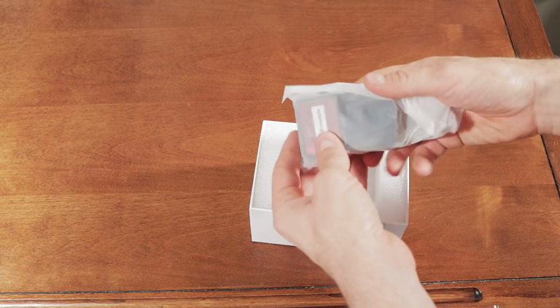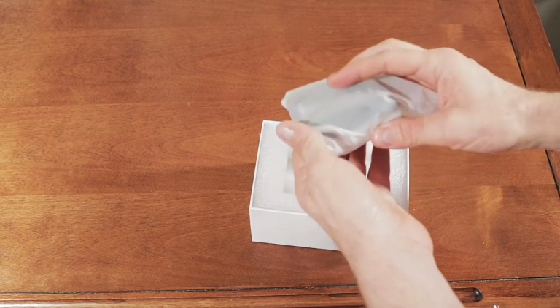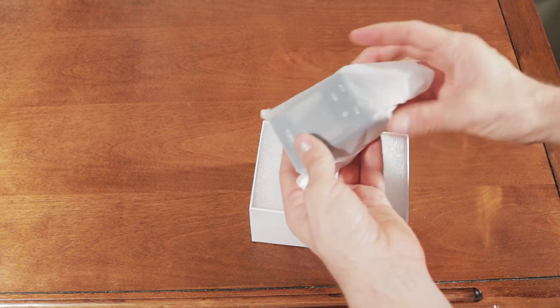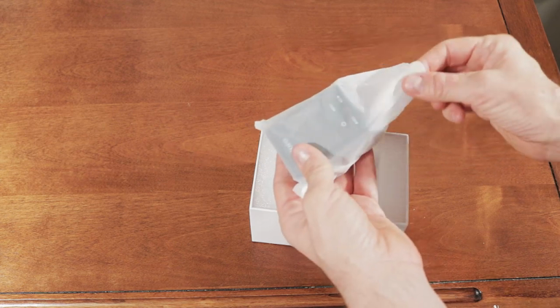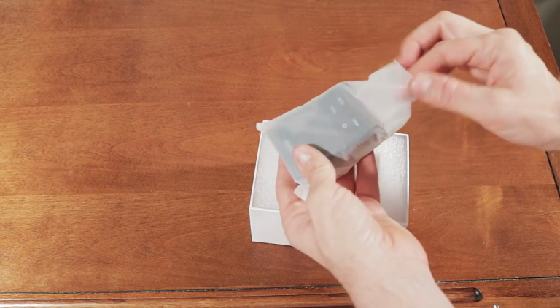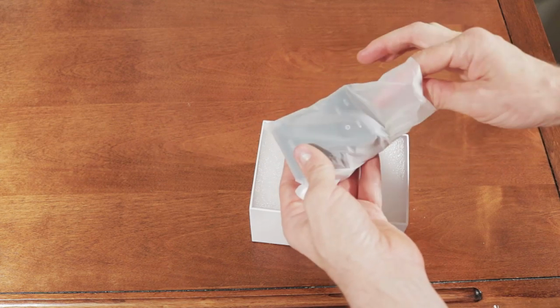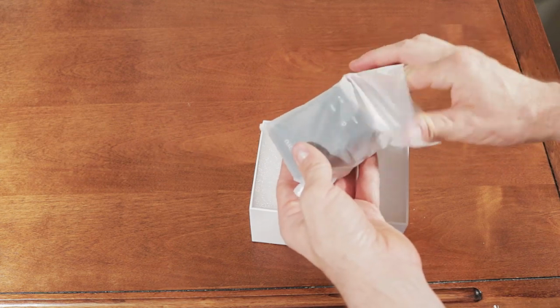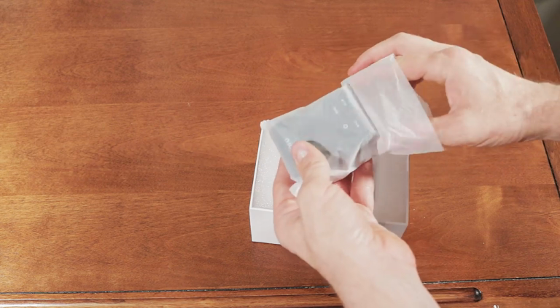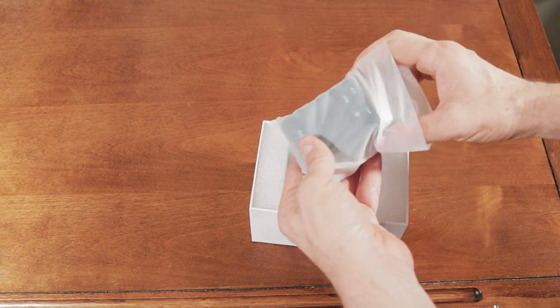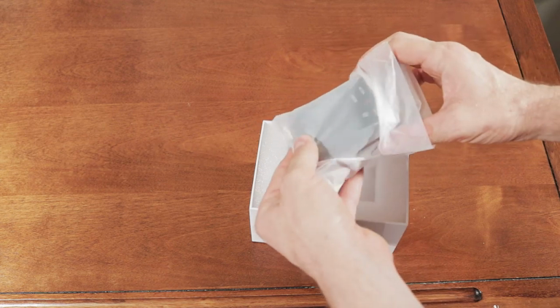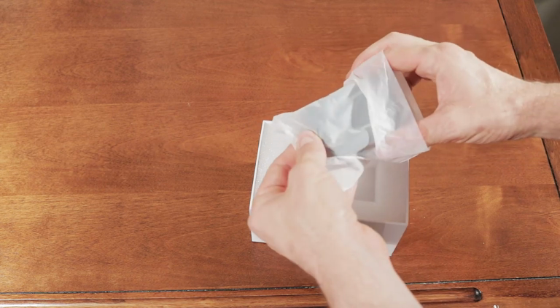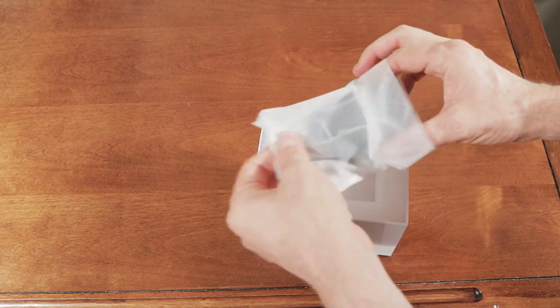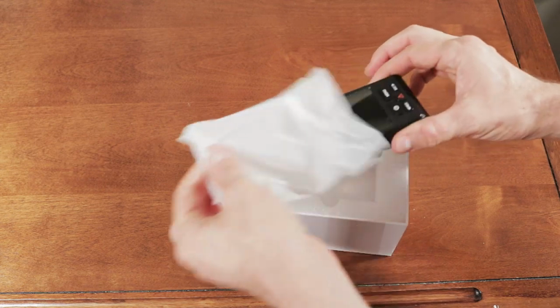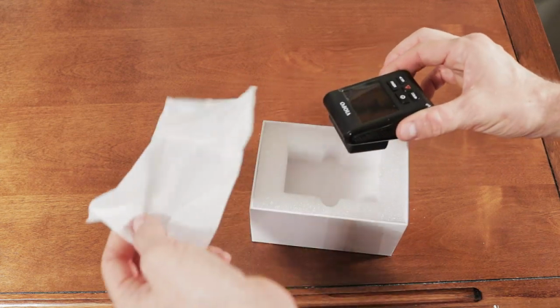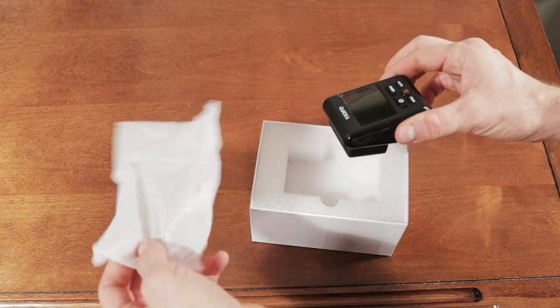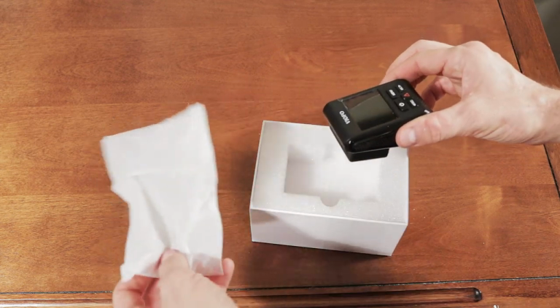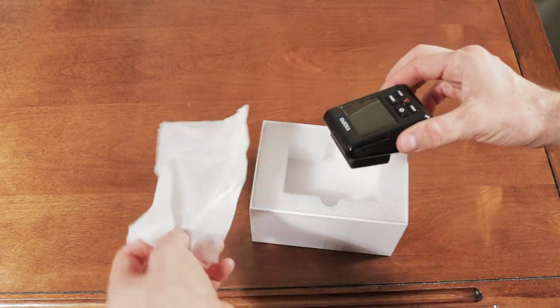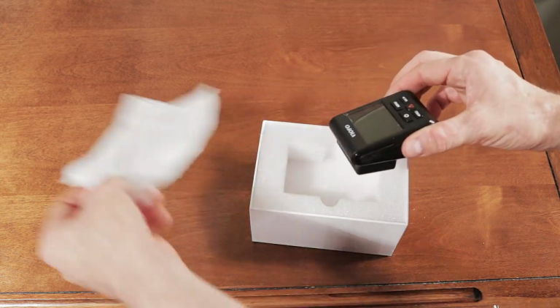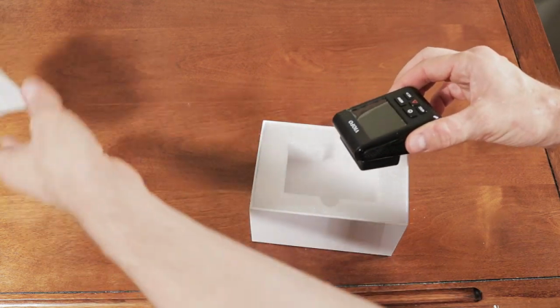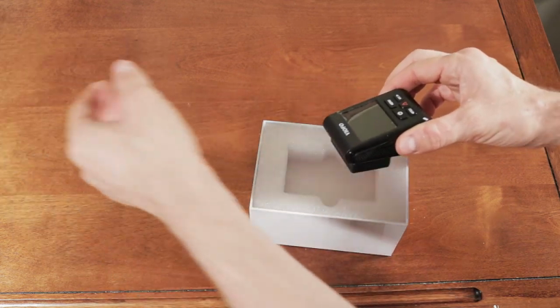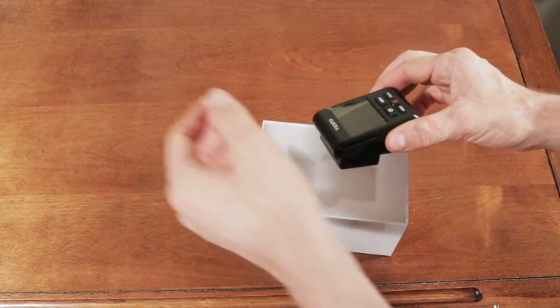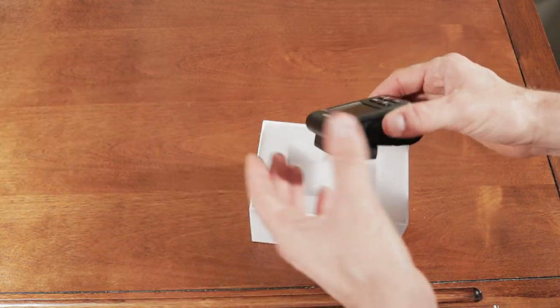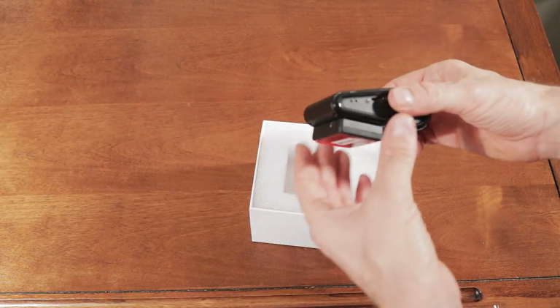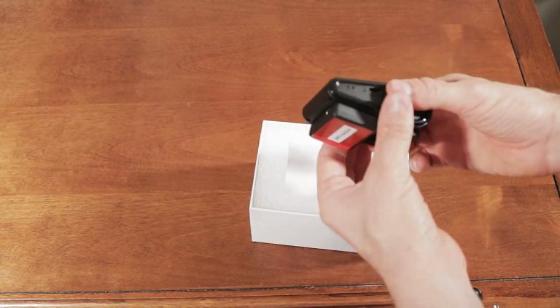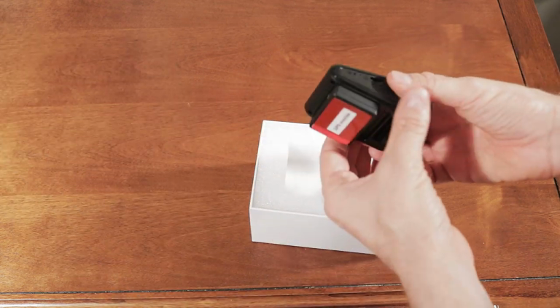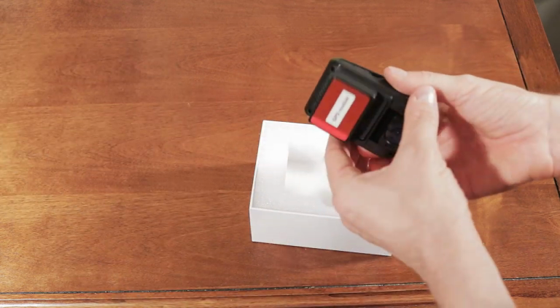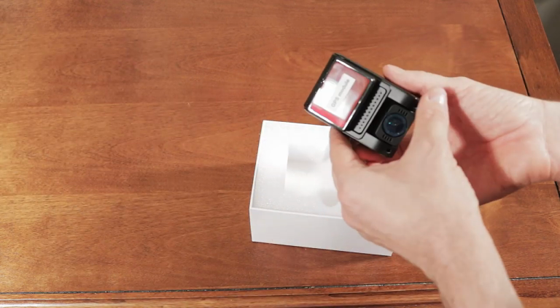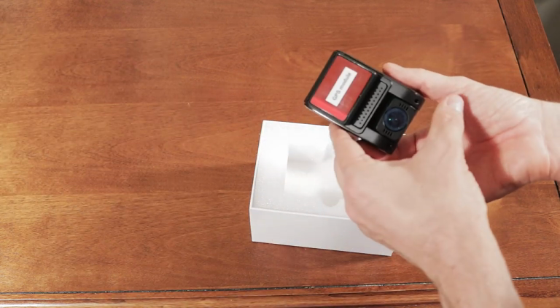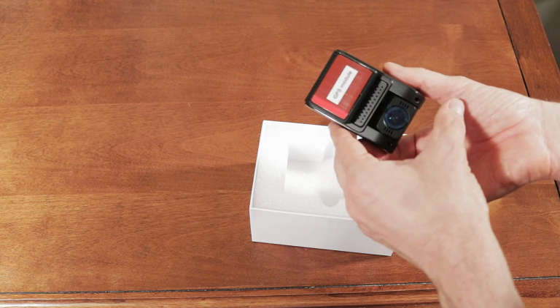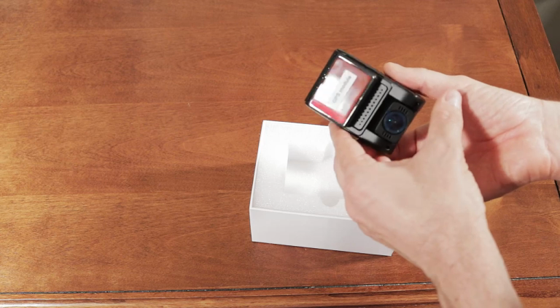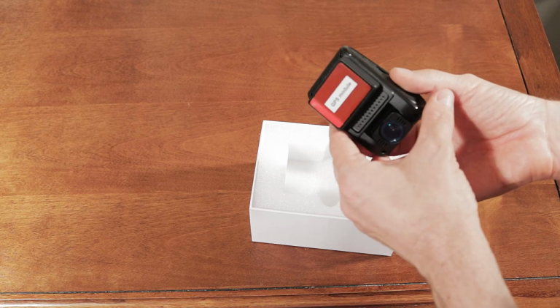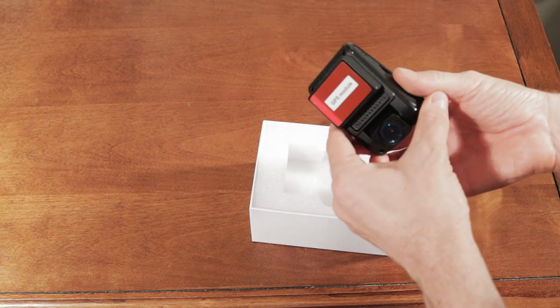Out of the box, the camera feels well built and solid, and not at all flimsy like other dash cams I've owned.